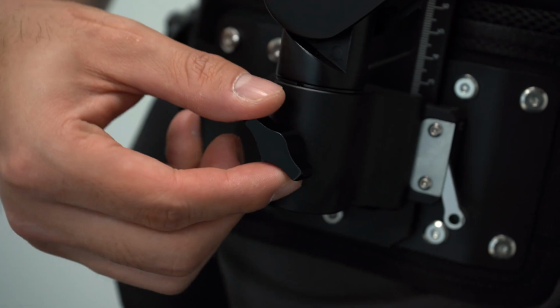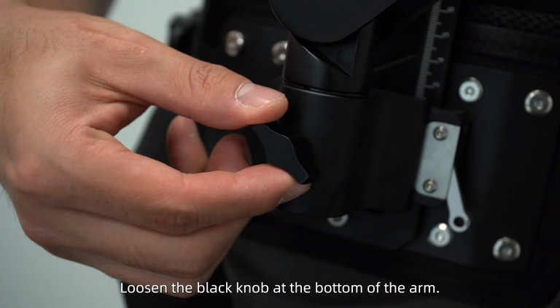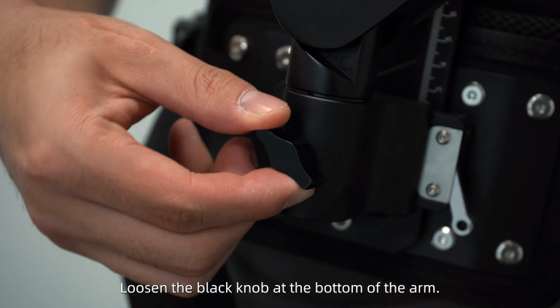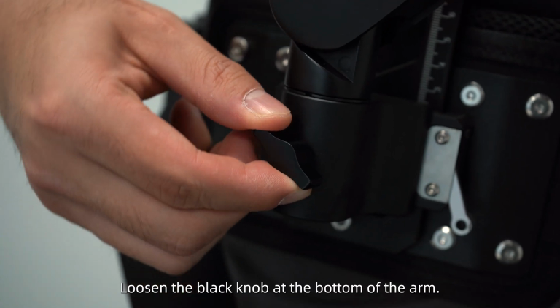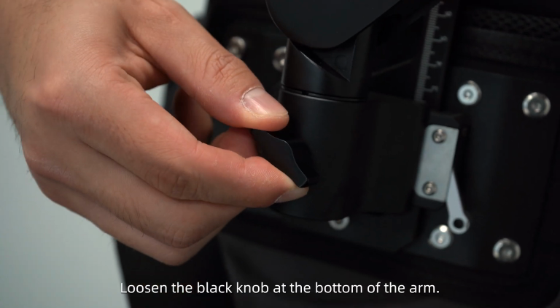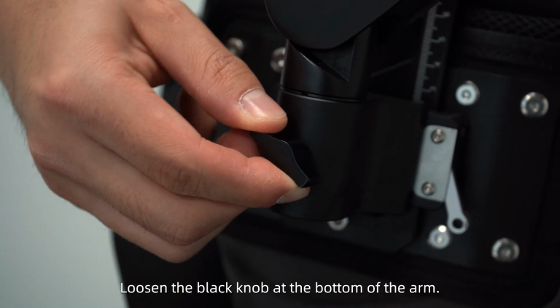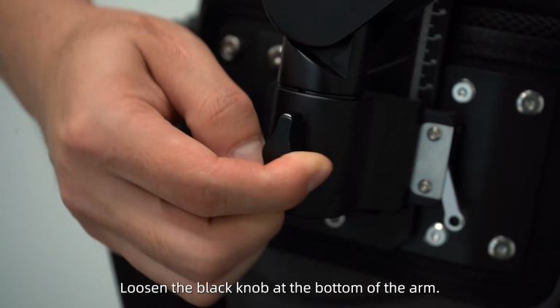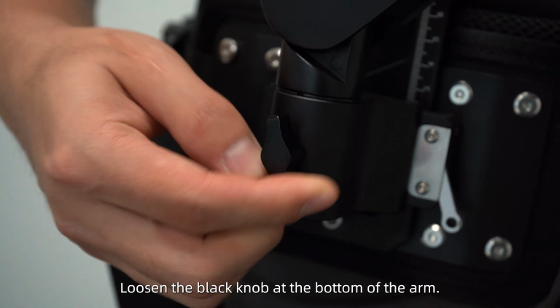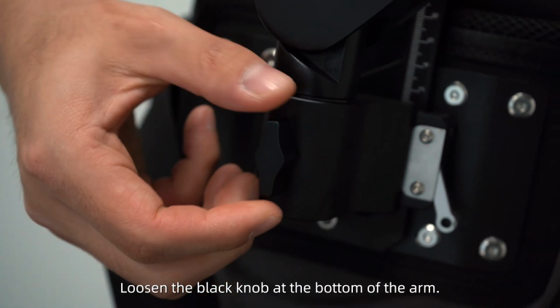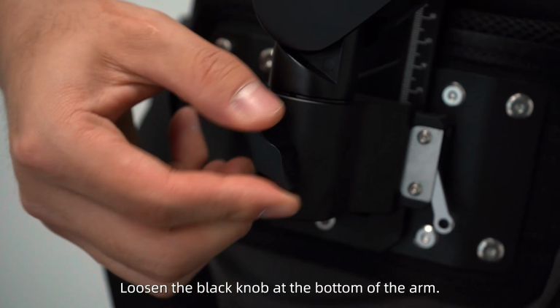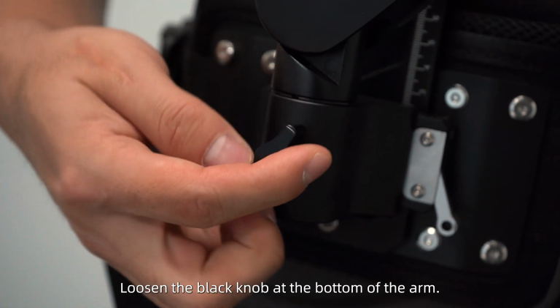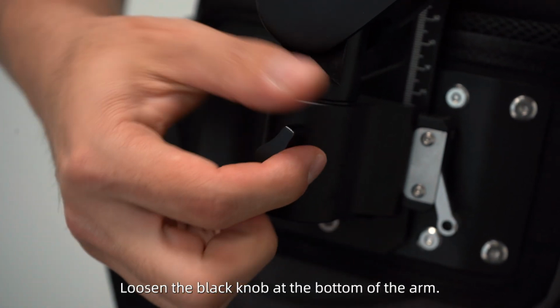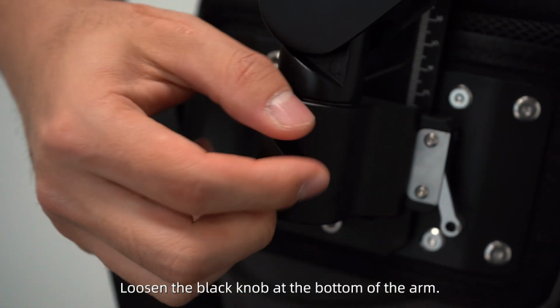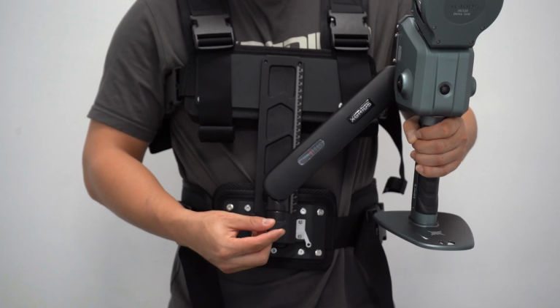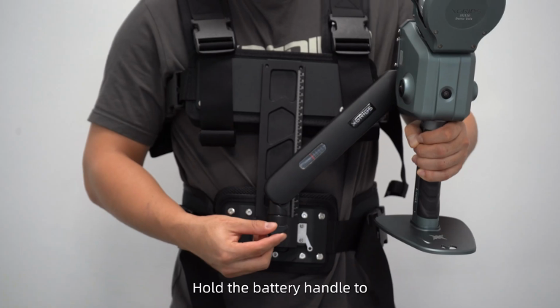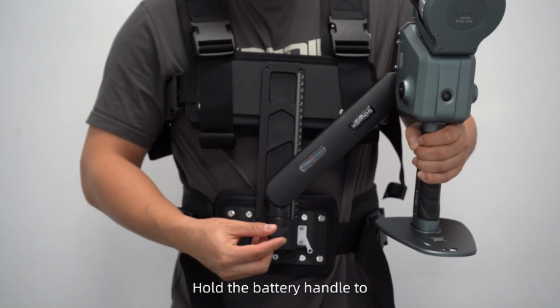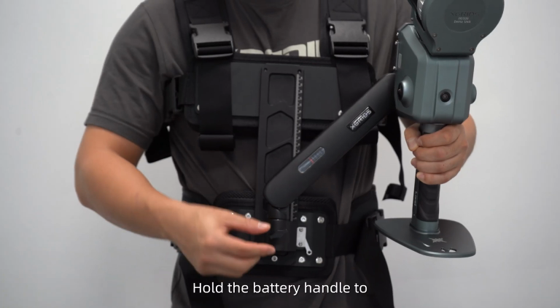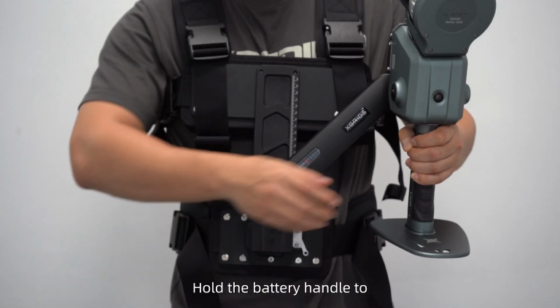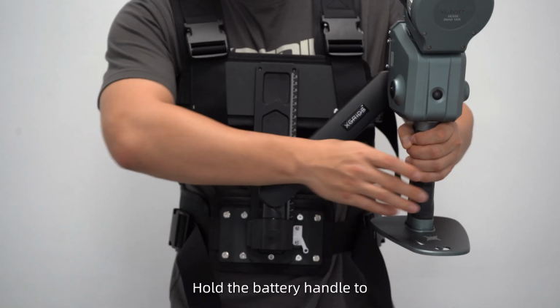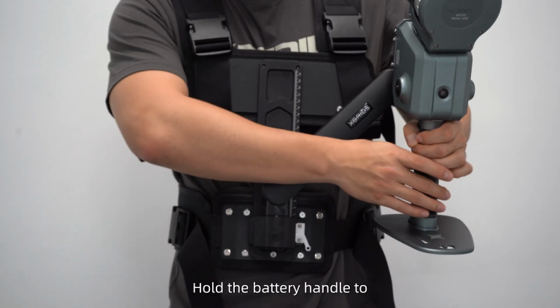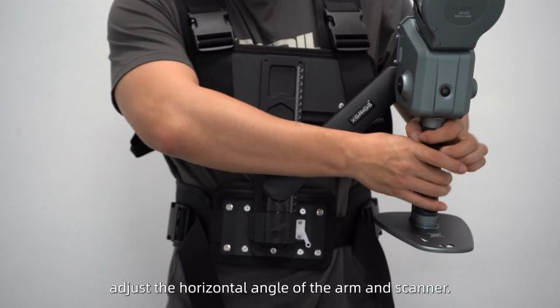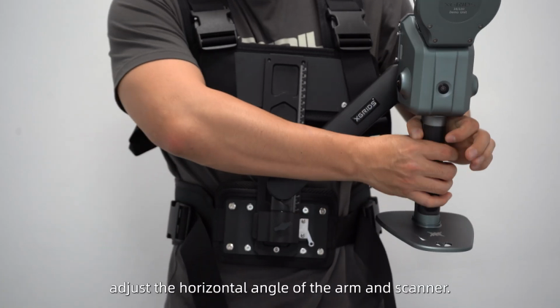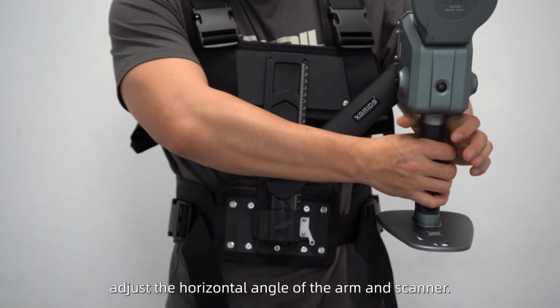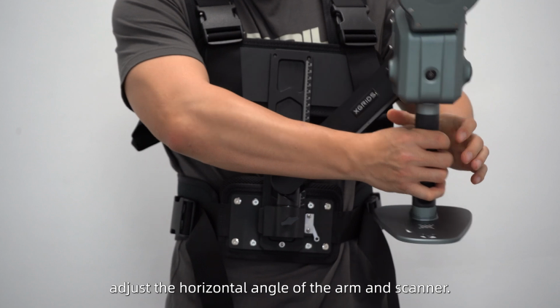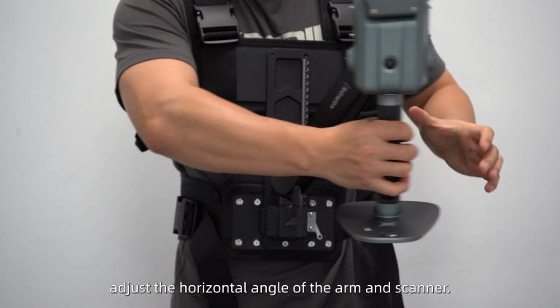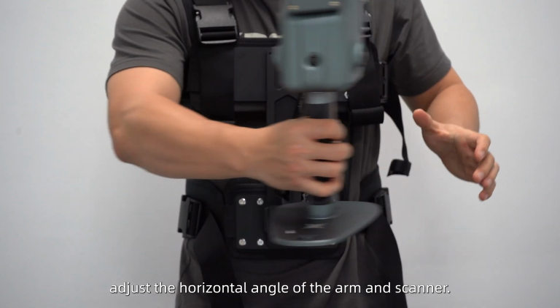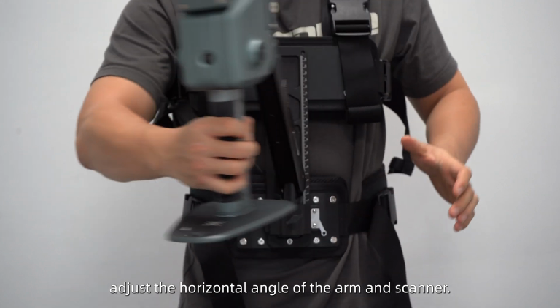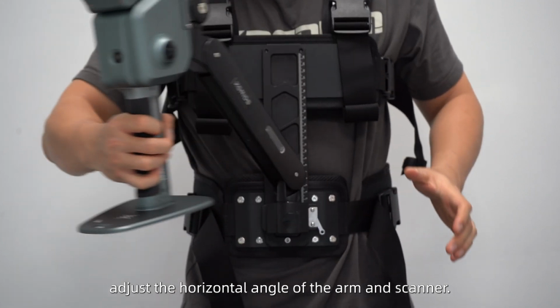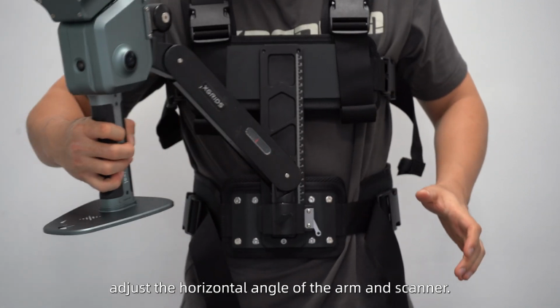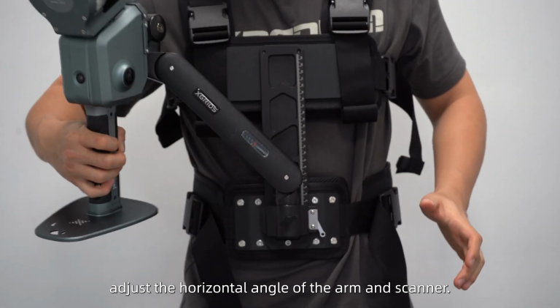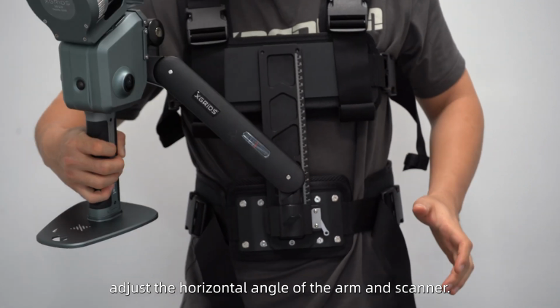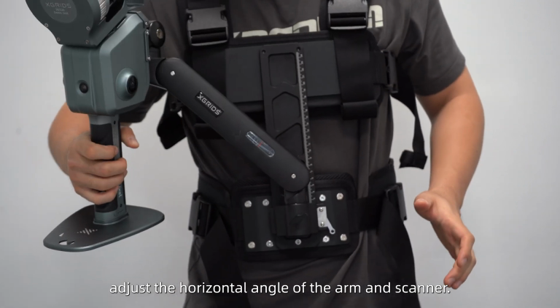Loosen the black knob at the bottom of the arm. Hold the battery handle to adjust the horizontal angle of the arm and scanner.